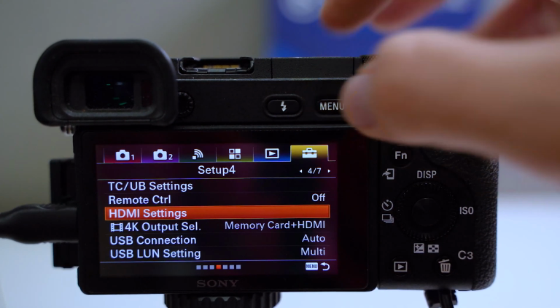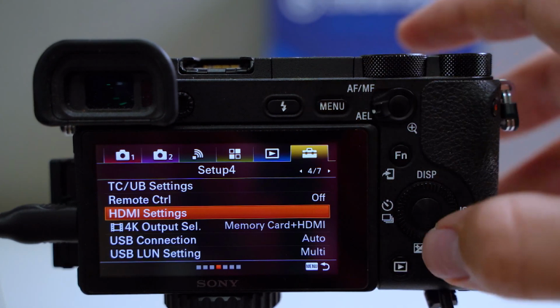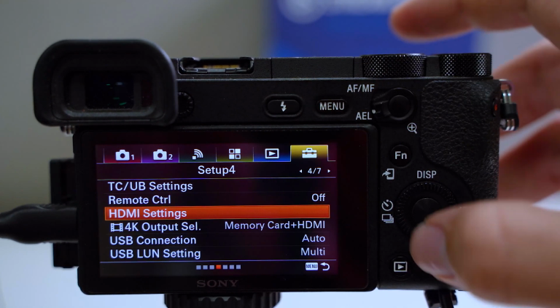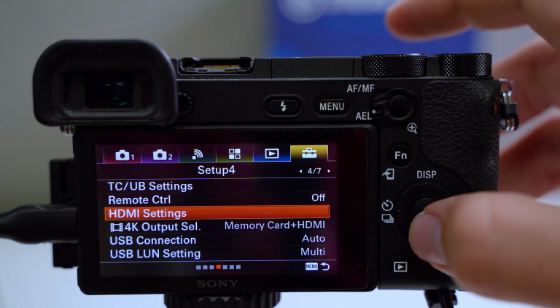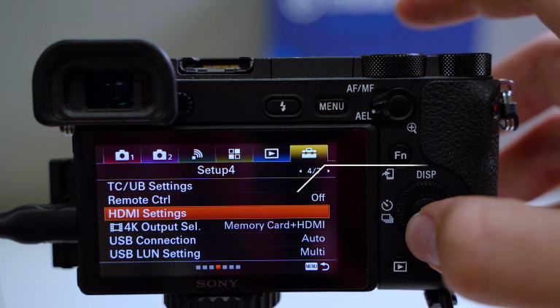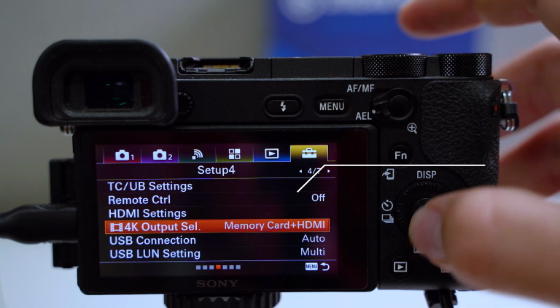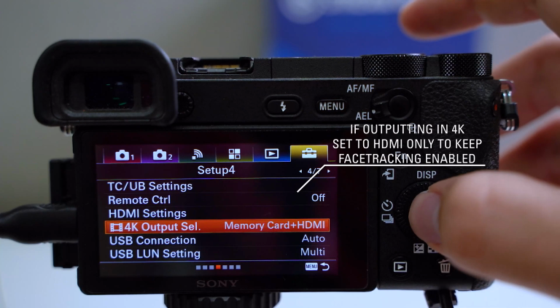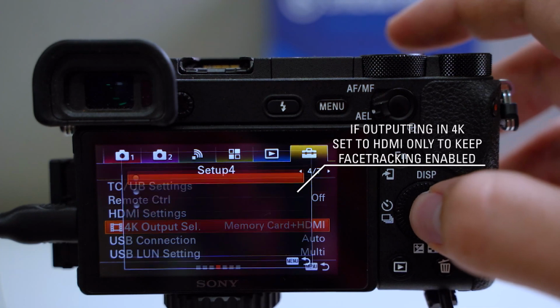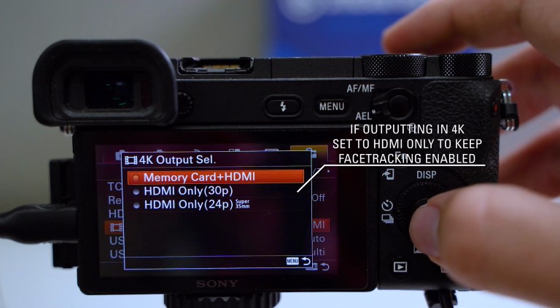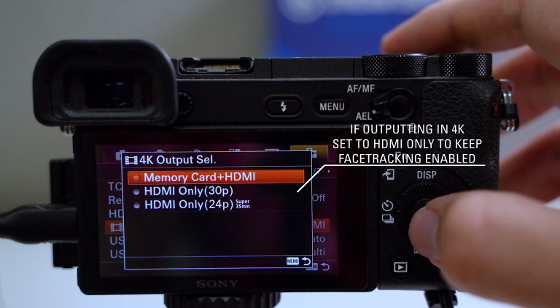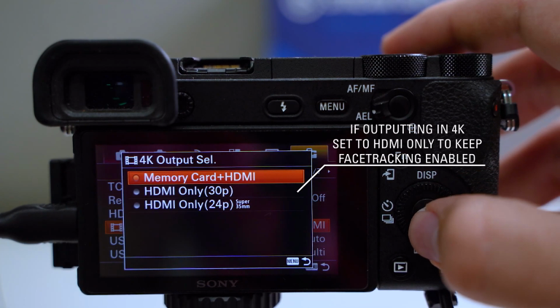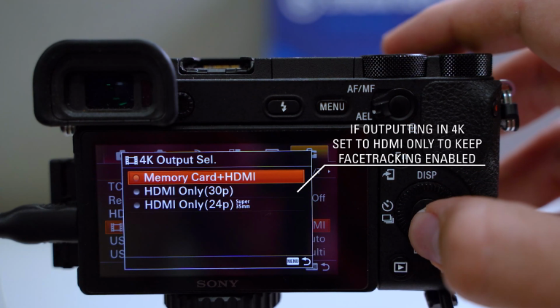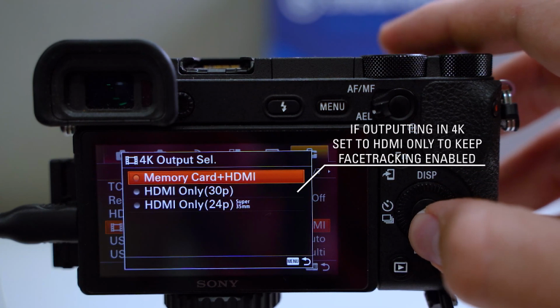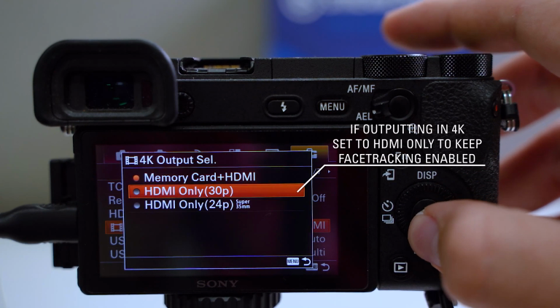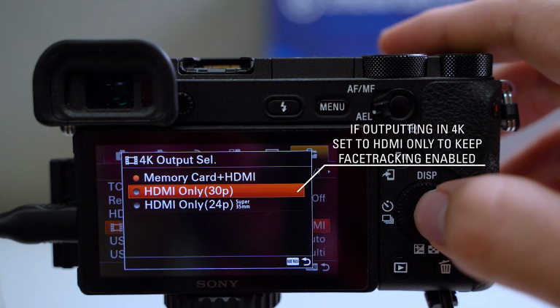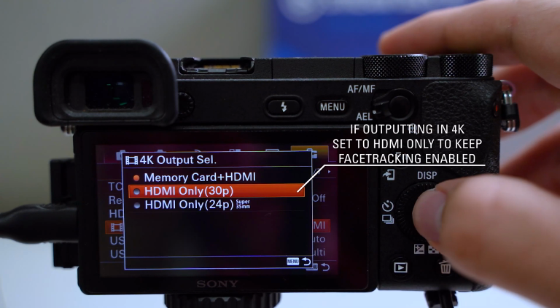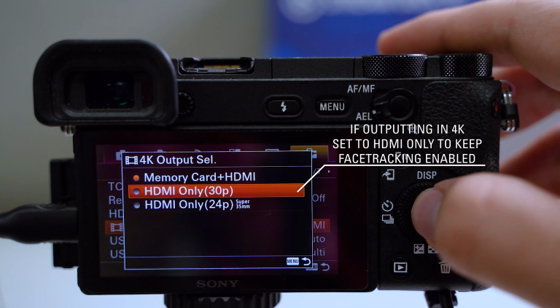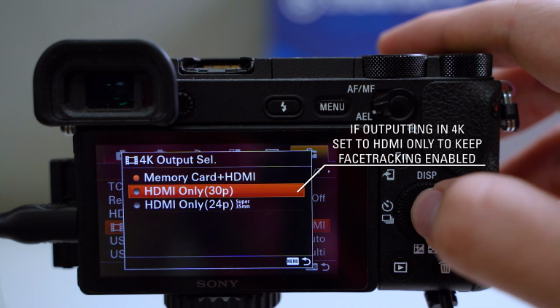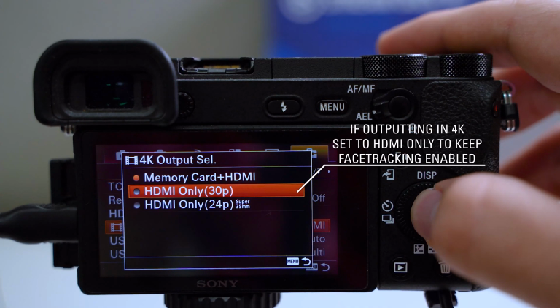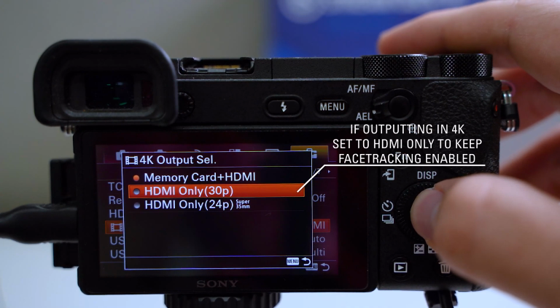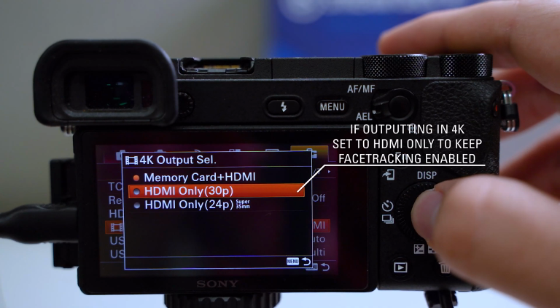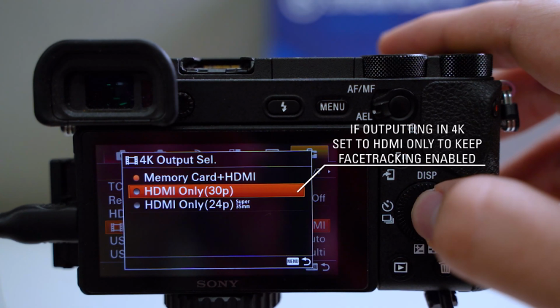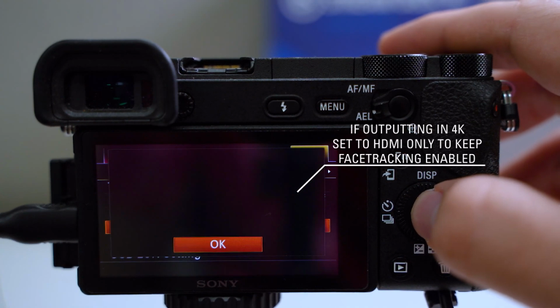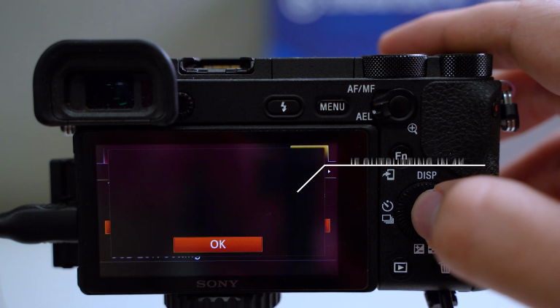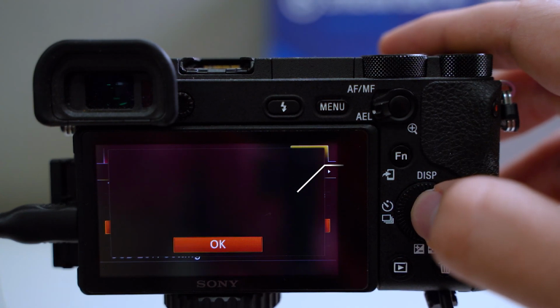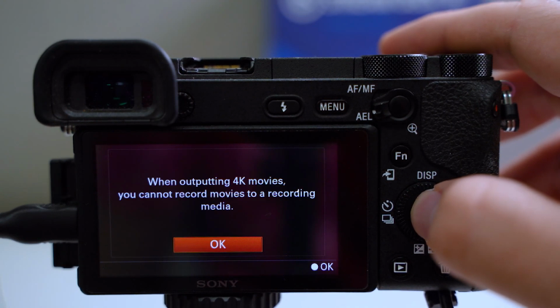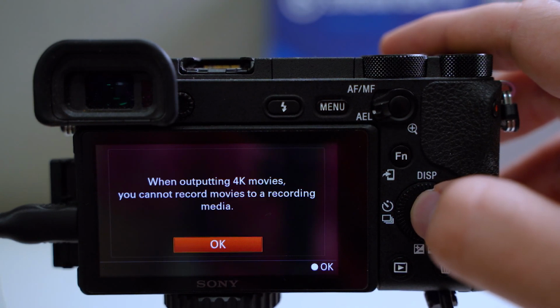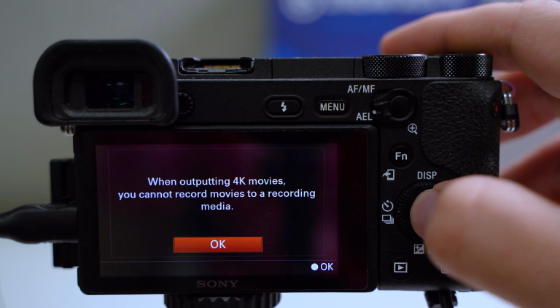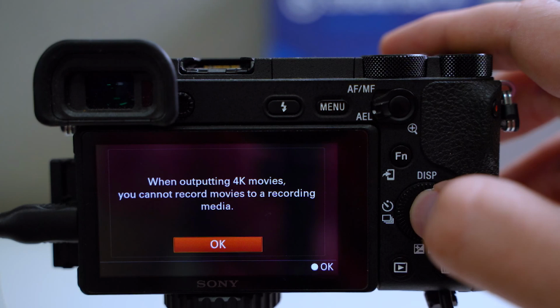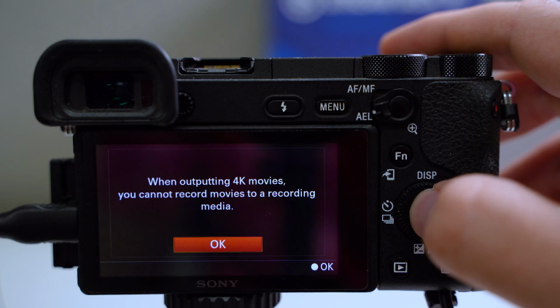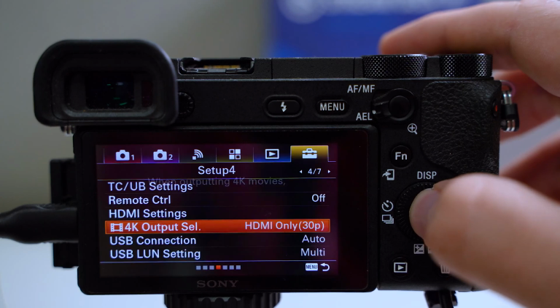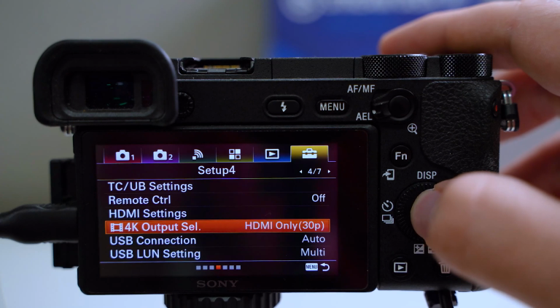When capturing 4K video from the camera, set your 4K output select to HDMI only to keep face tracking enabled.